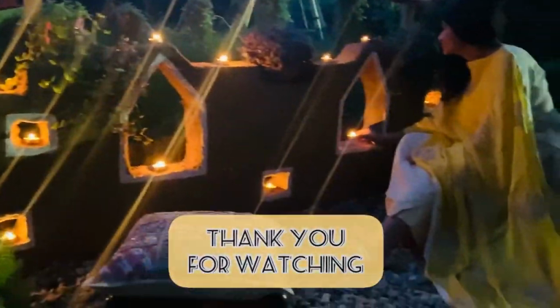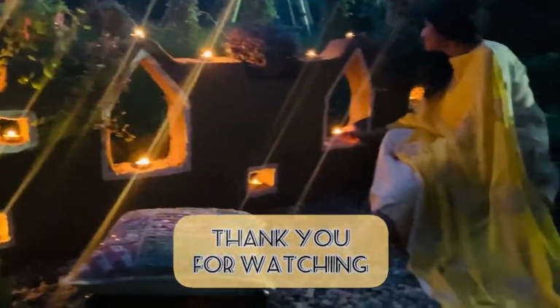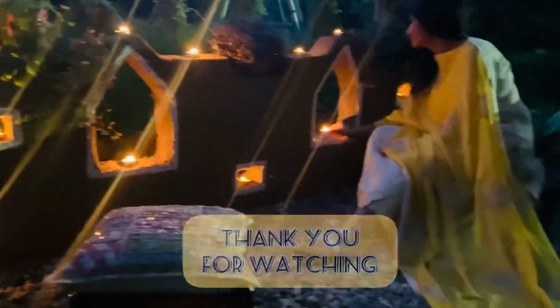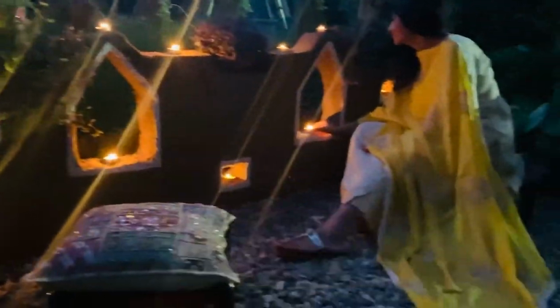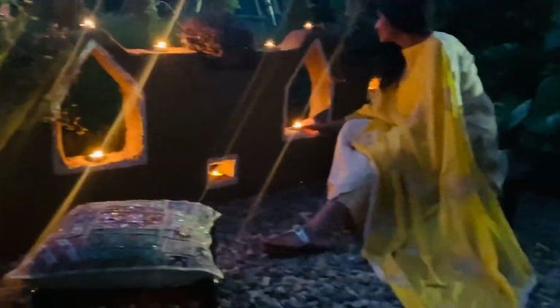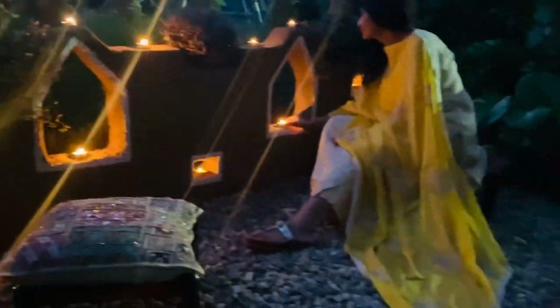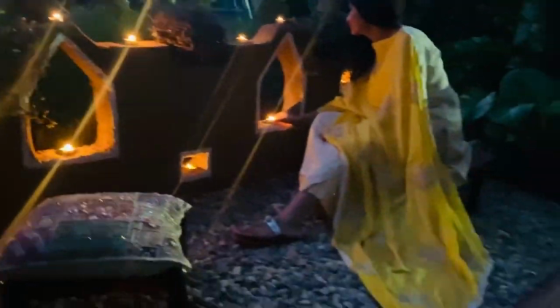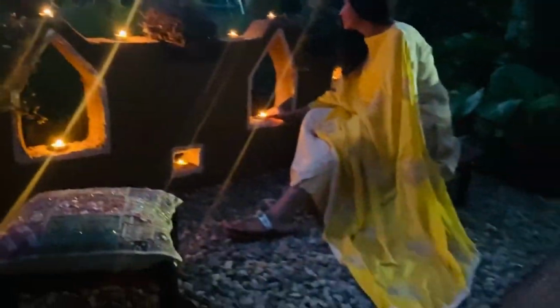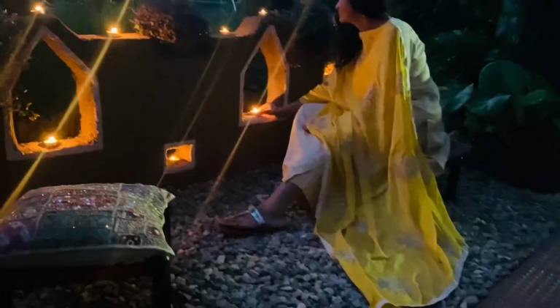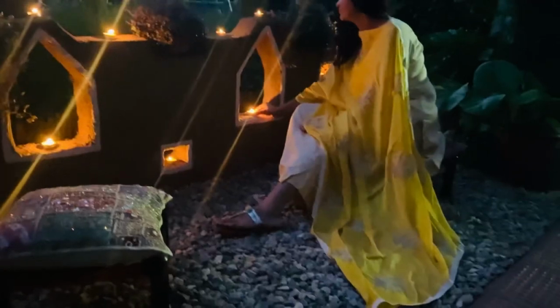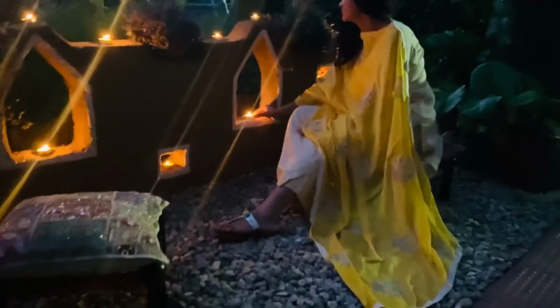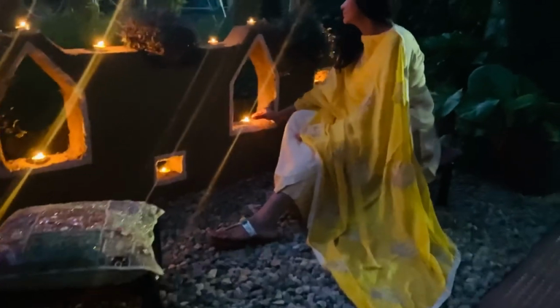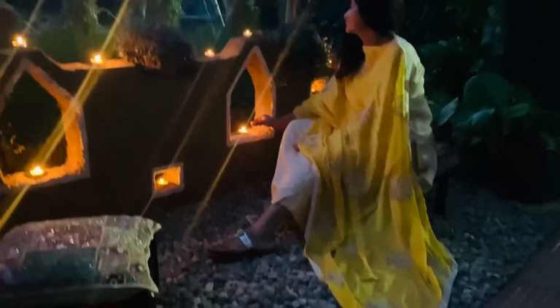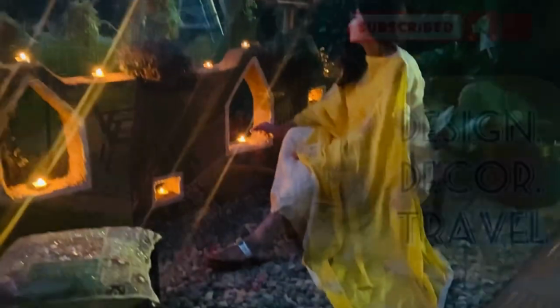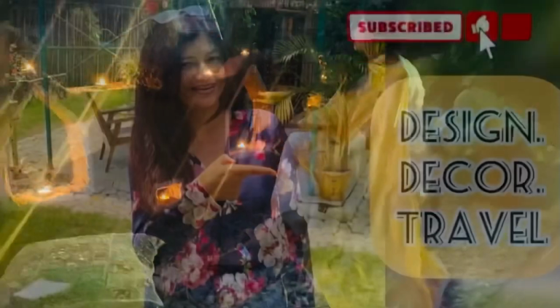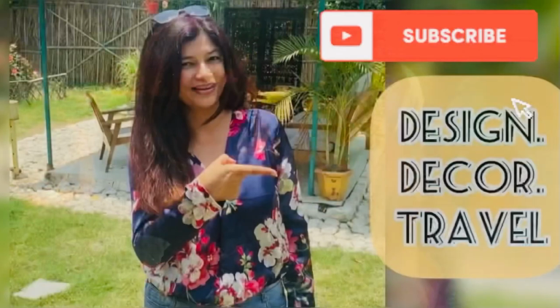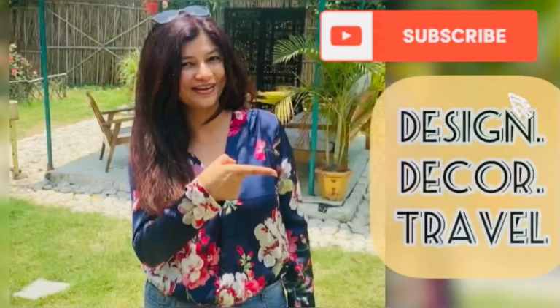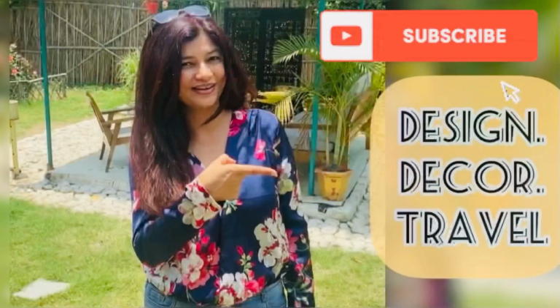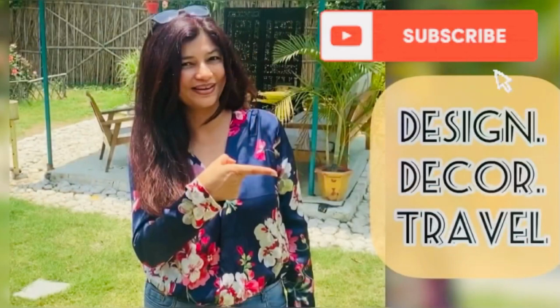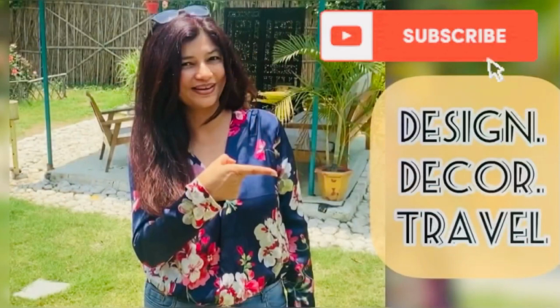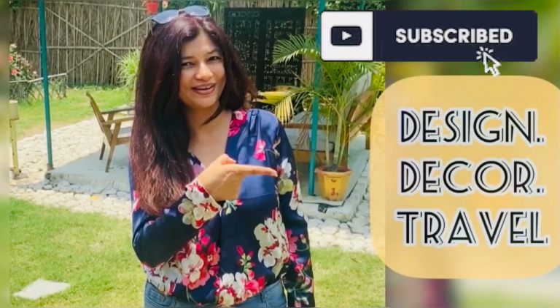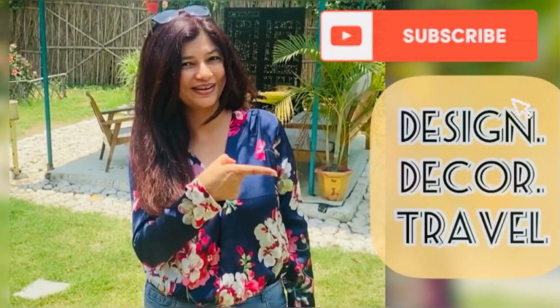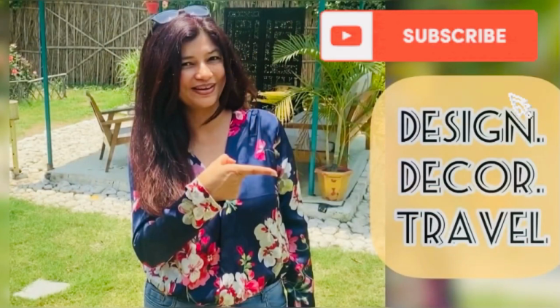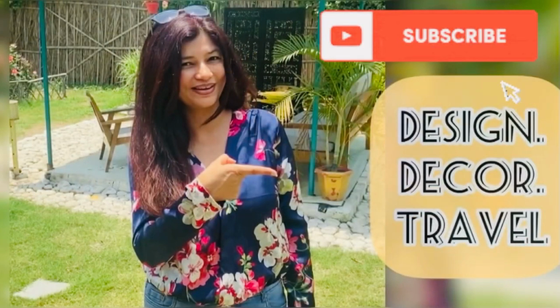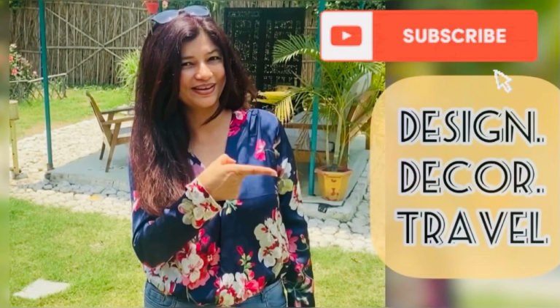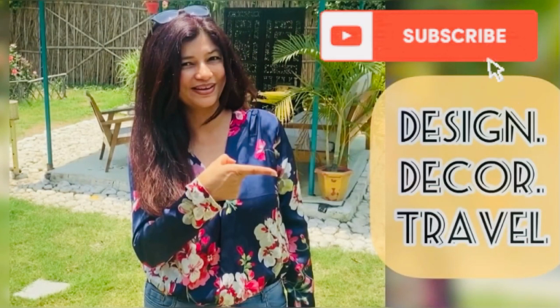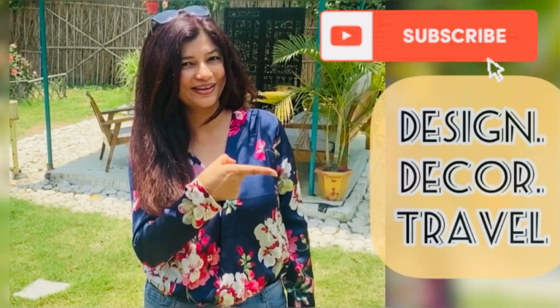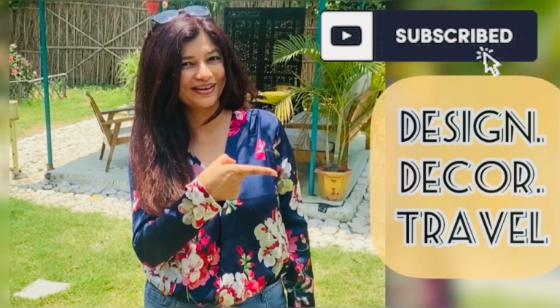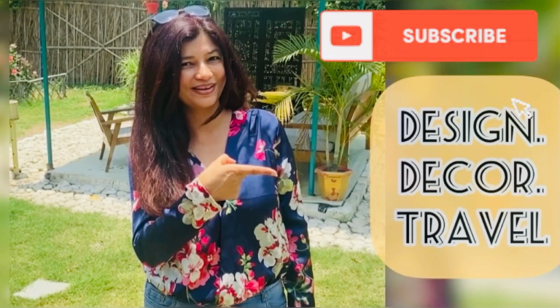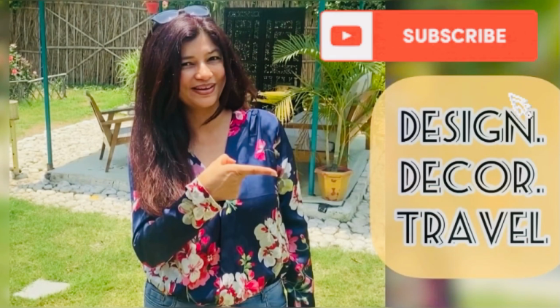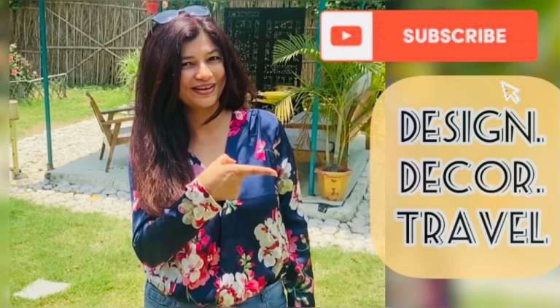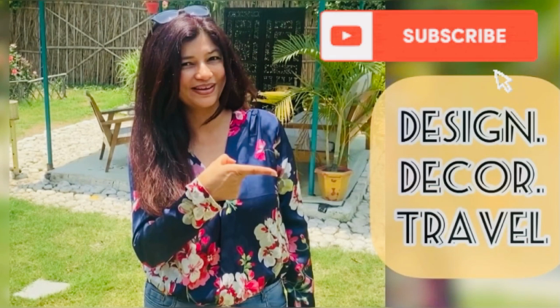I hope you enjoyed watching it, and if you liked it, don't forget to subscribe, like, and comment.